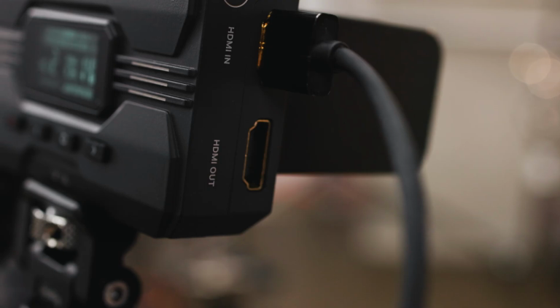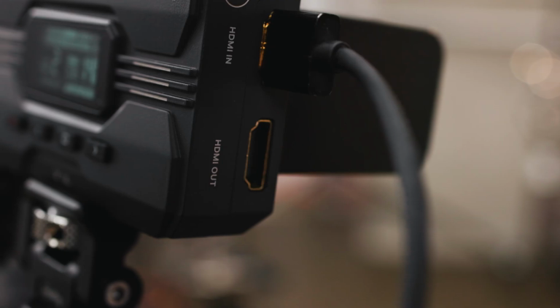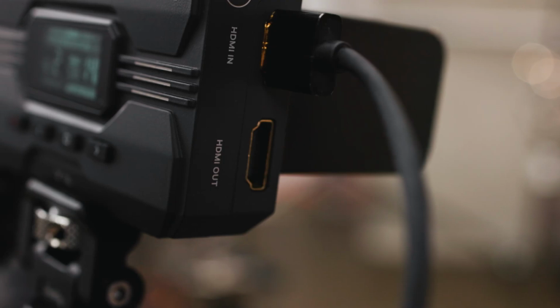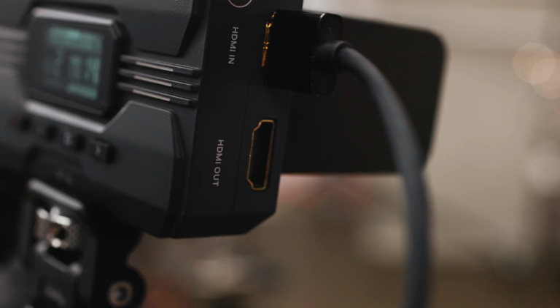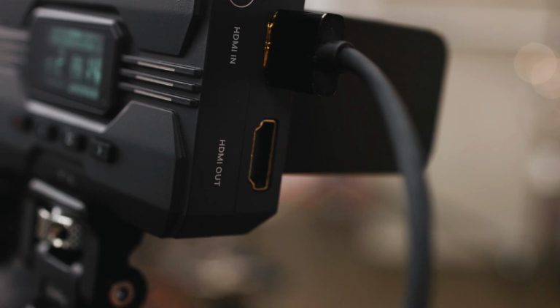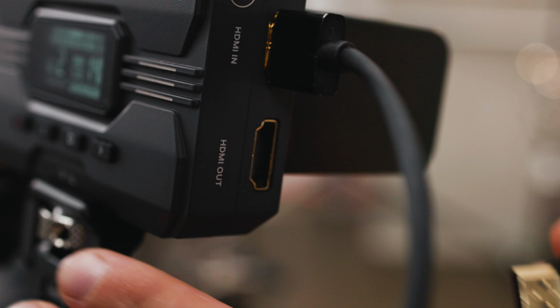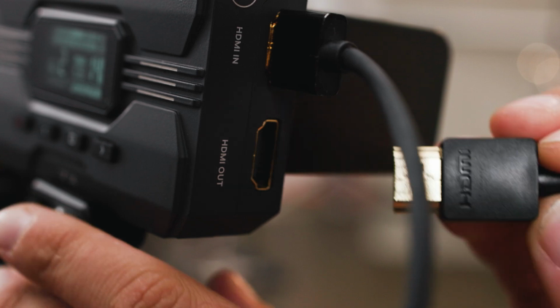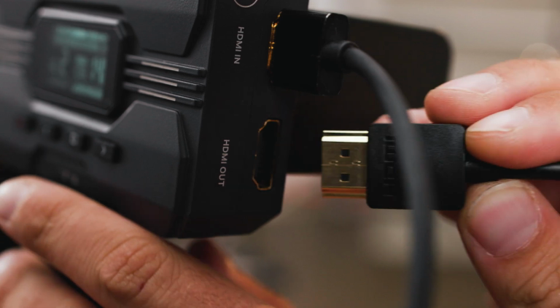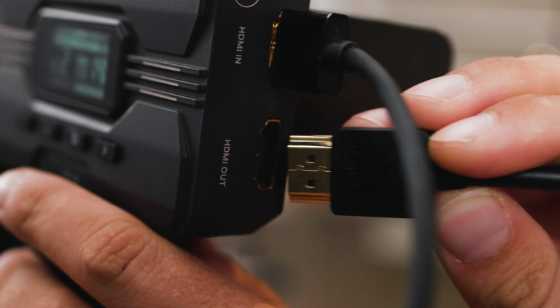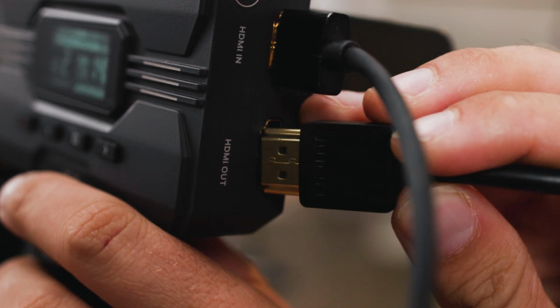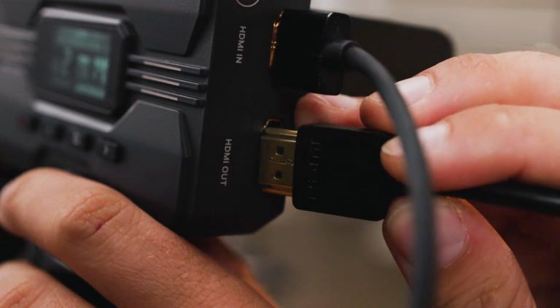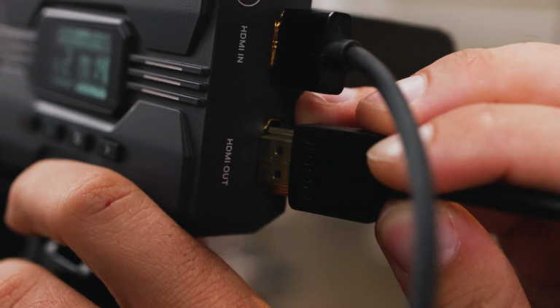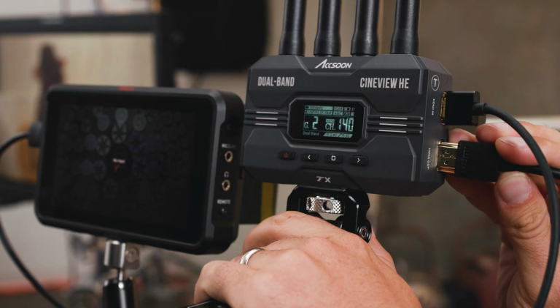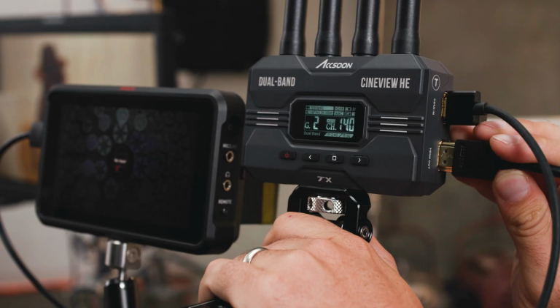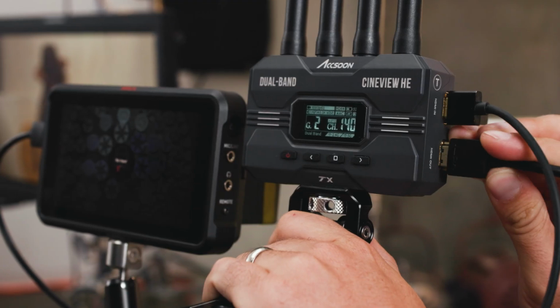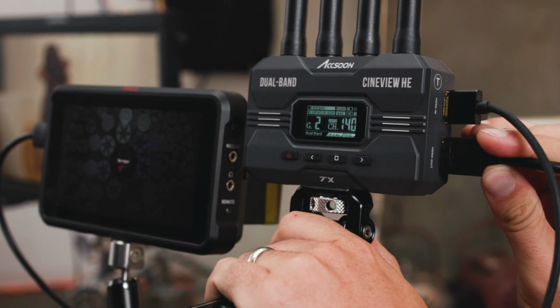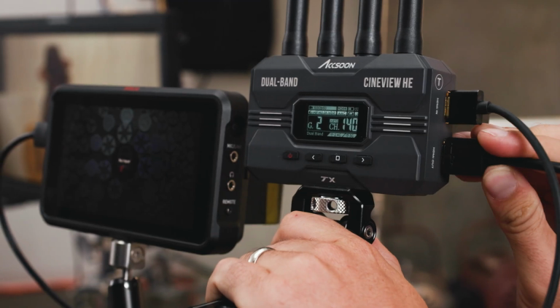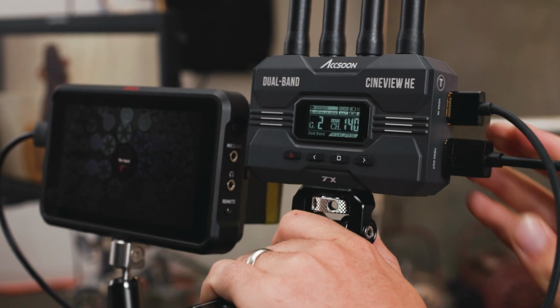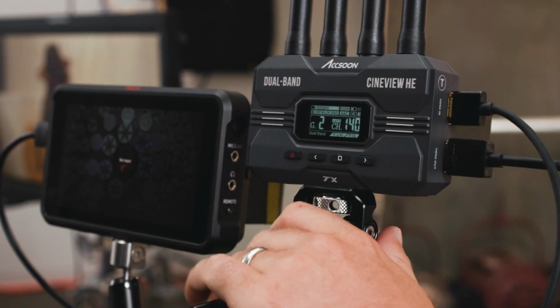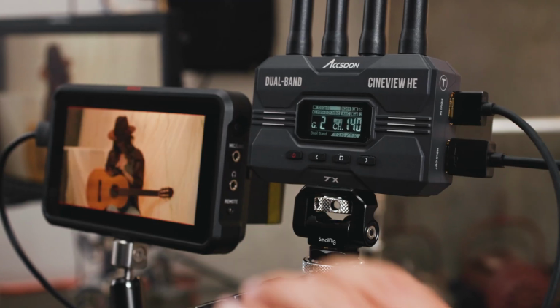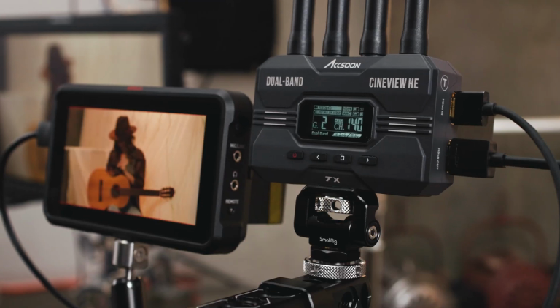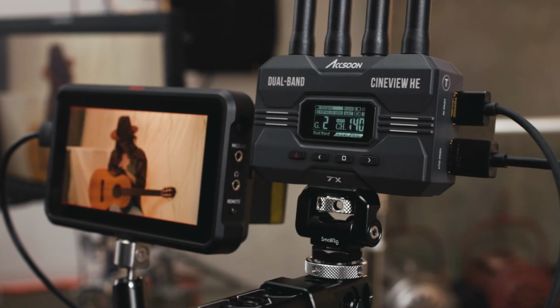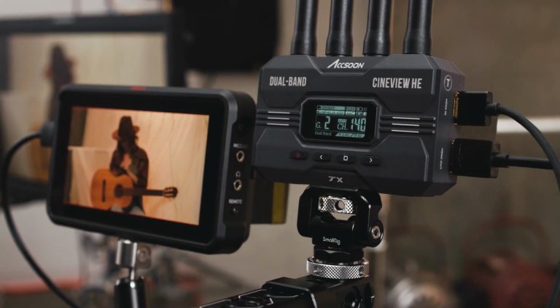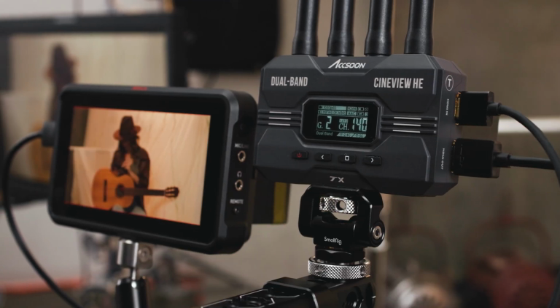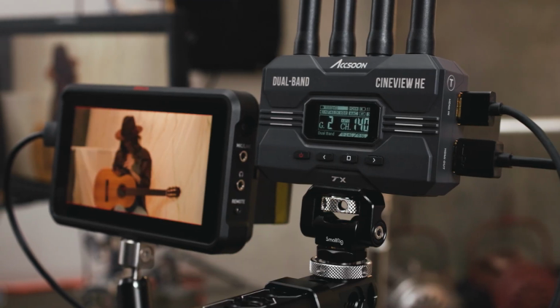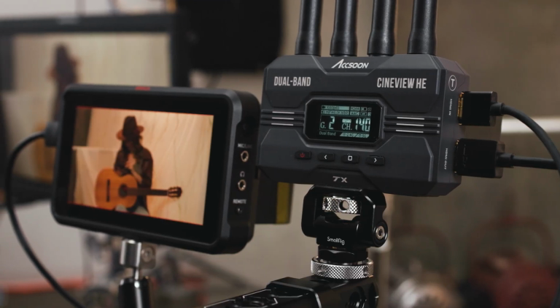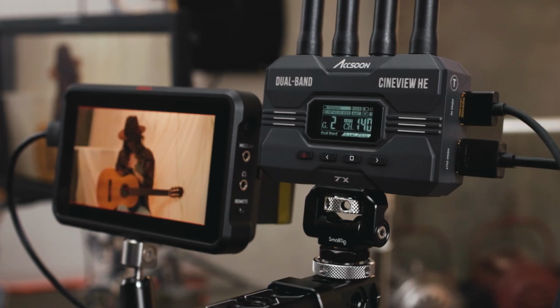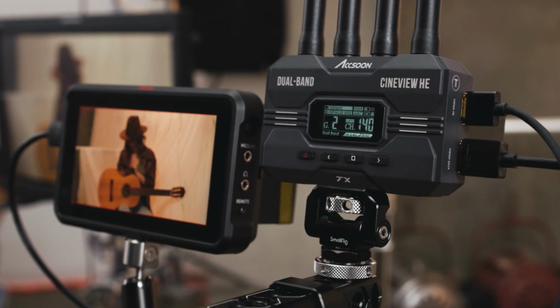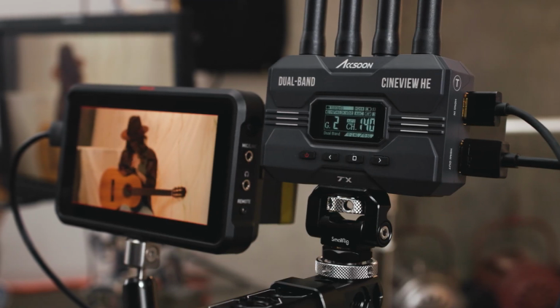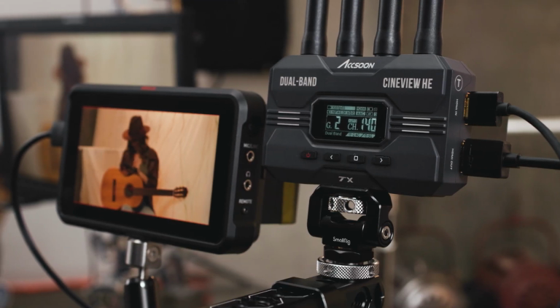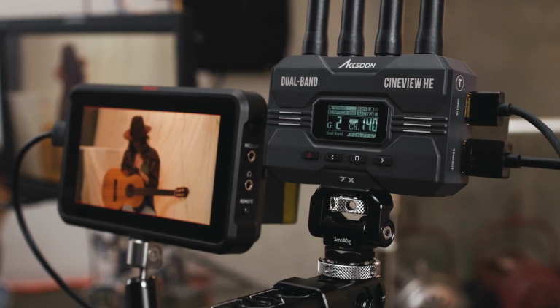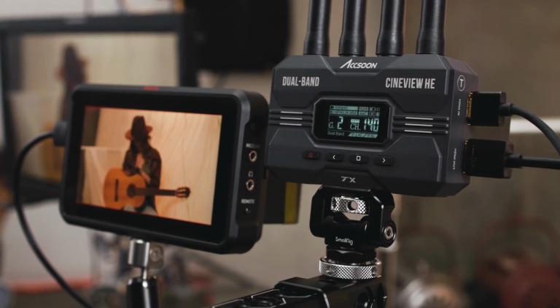The Cineview HE transmitter also has HDMI loop out, so you can run a monitor at the video source.